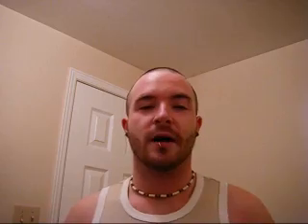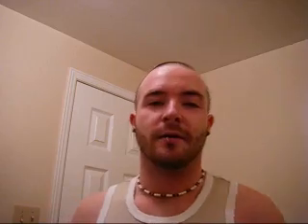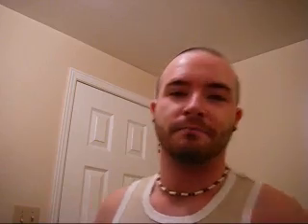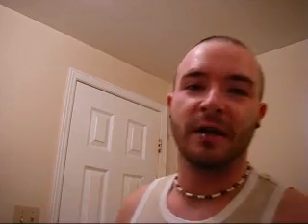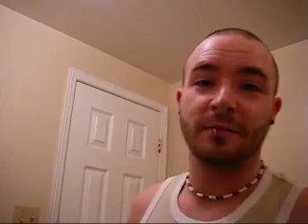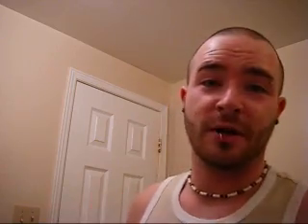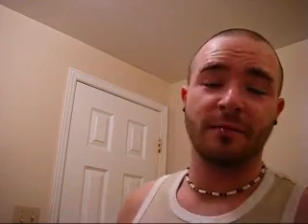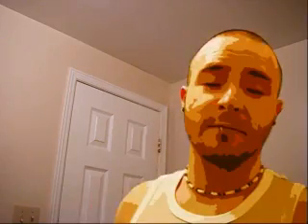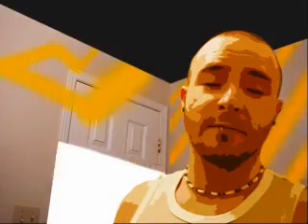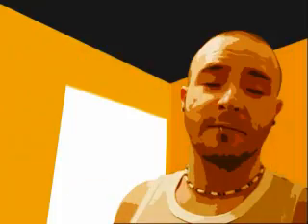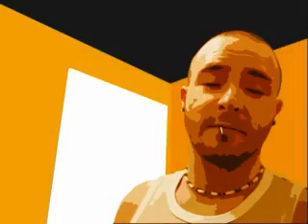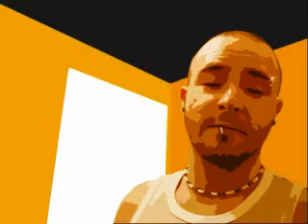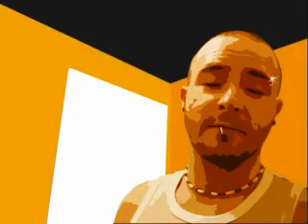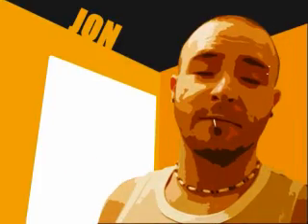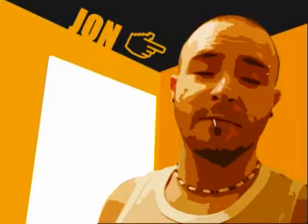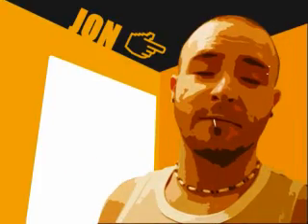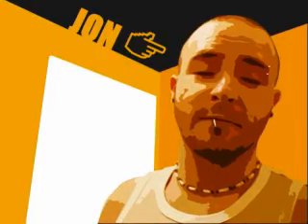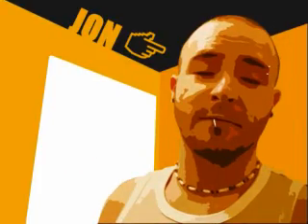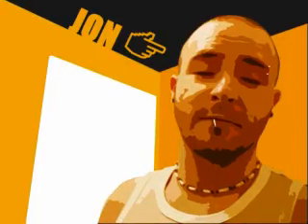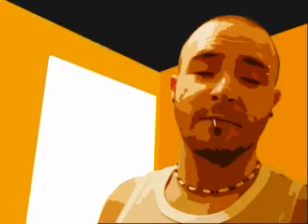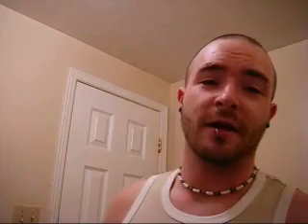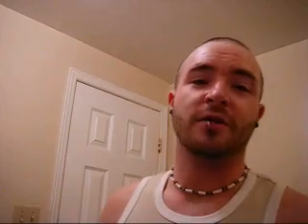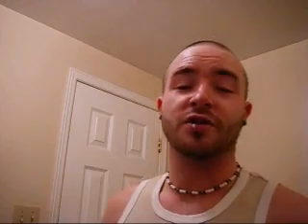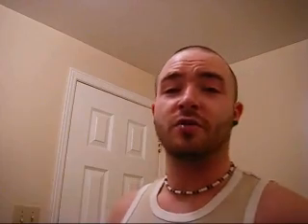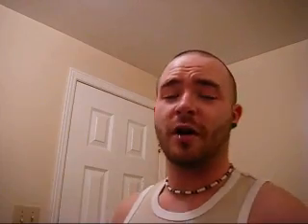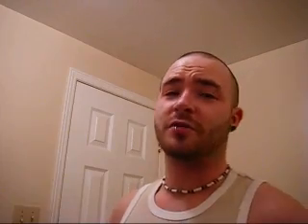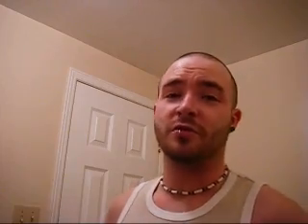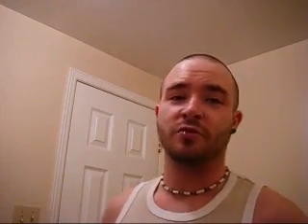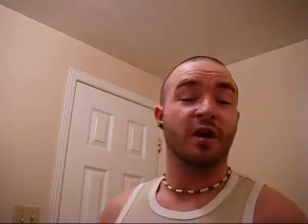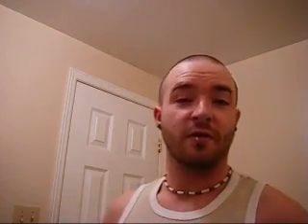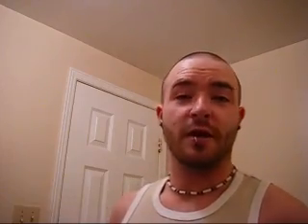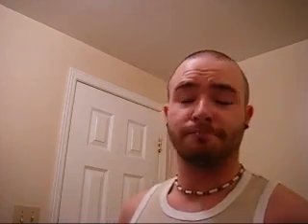Hi, my name is John, and I'm going to show you how to shave your head.